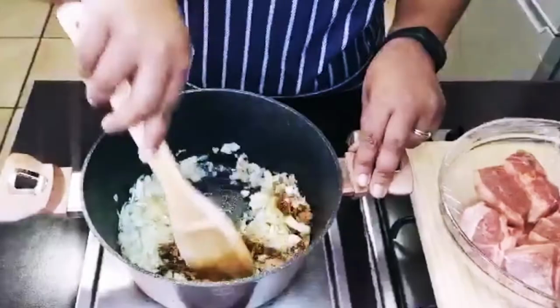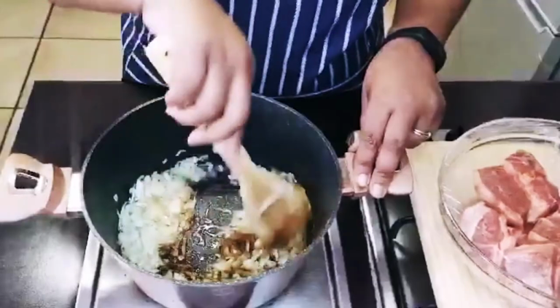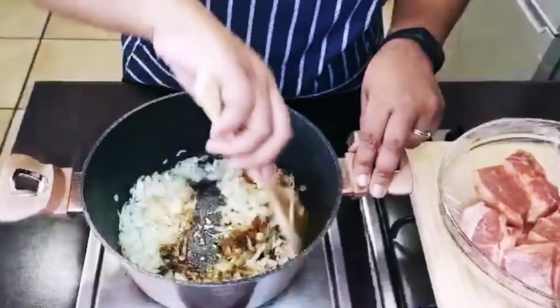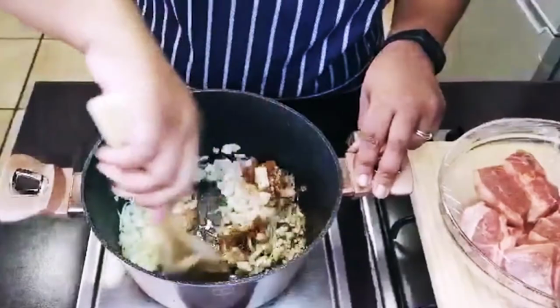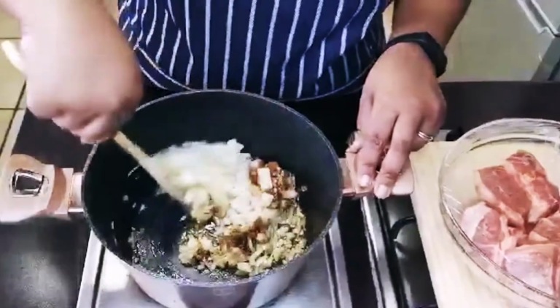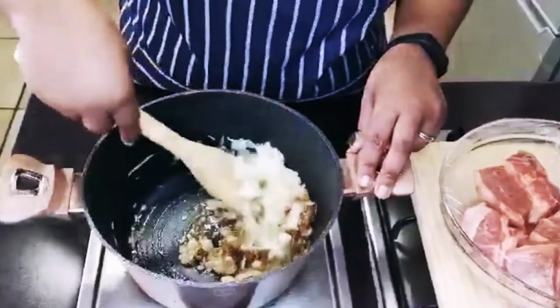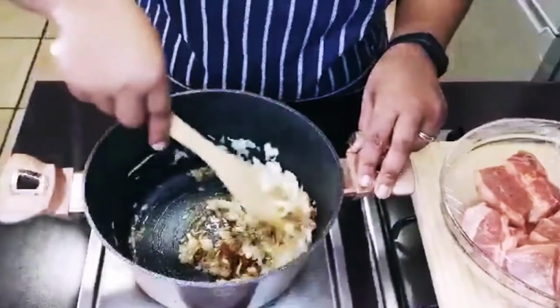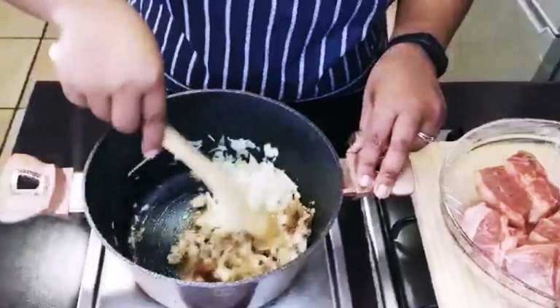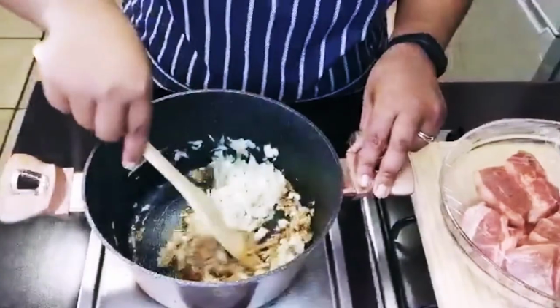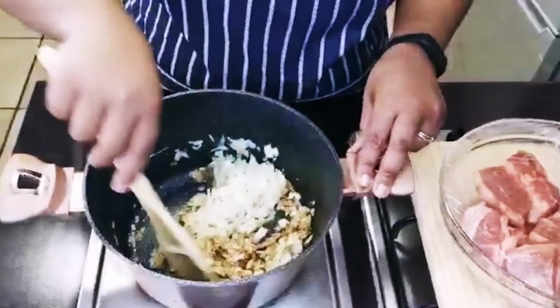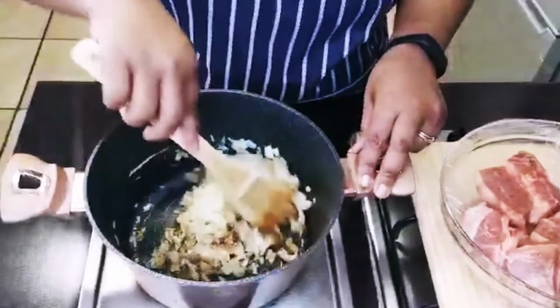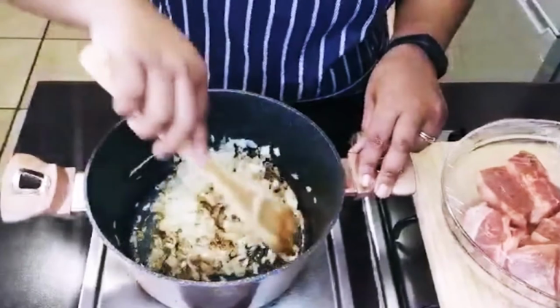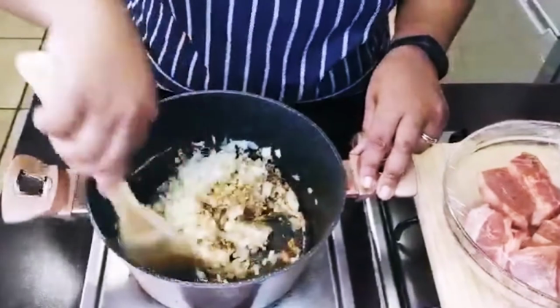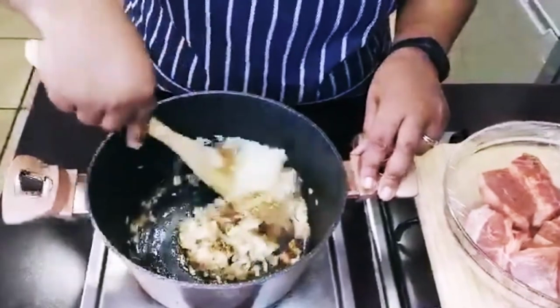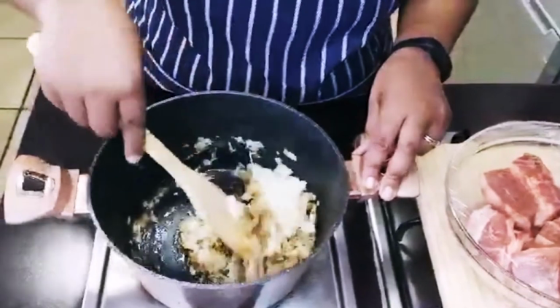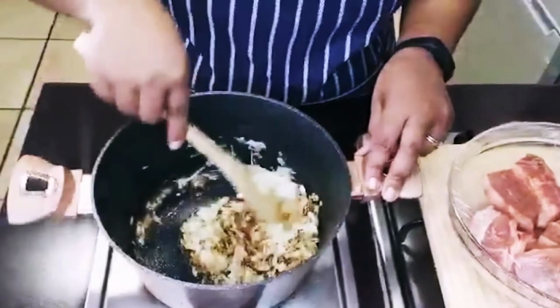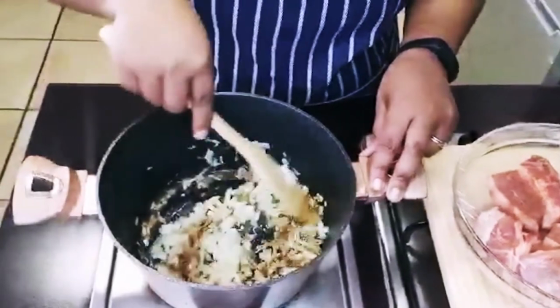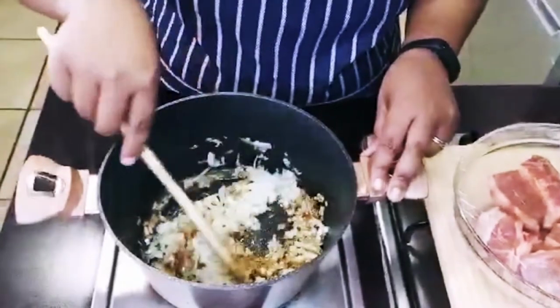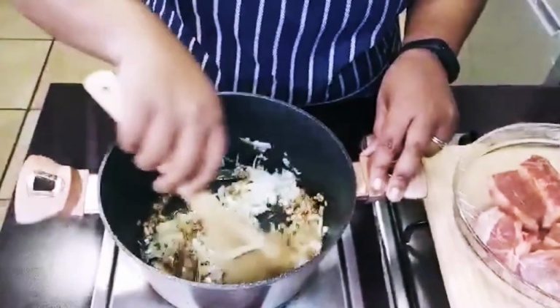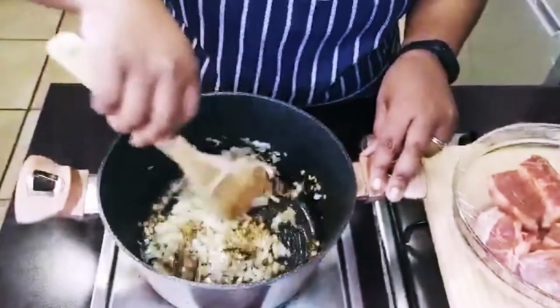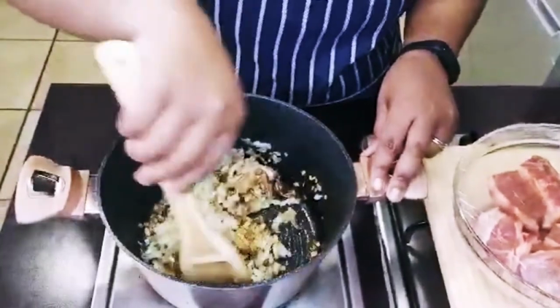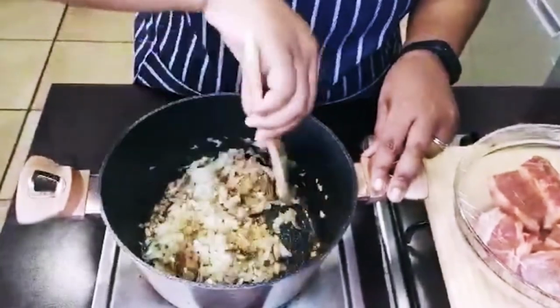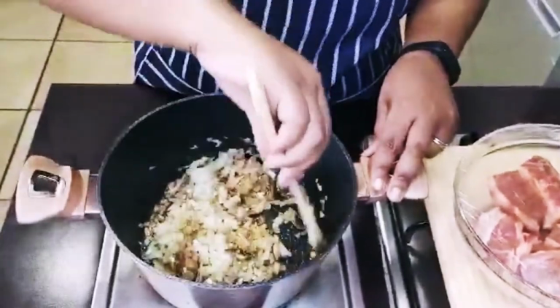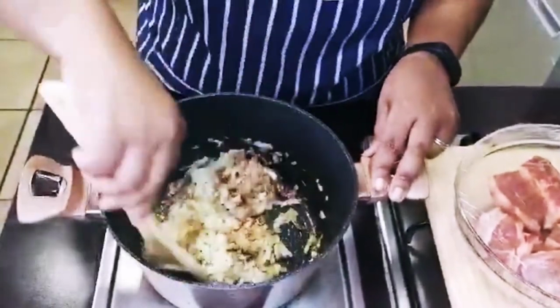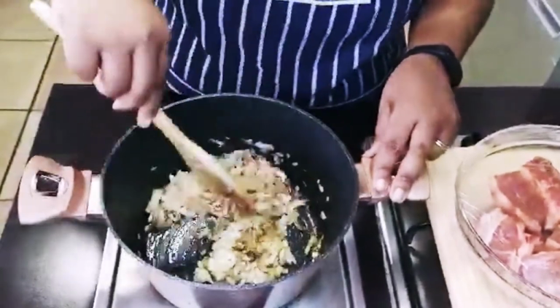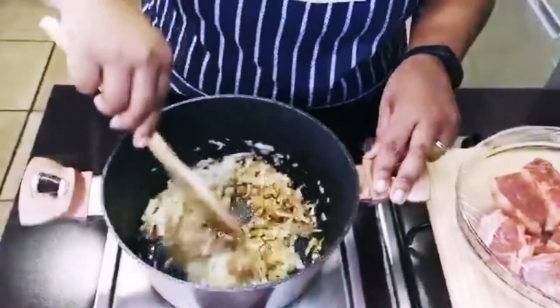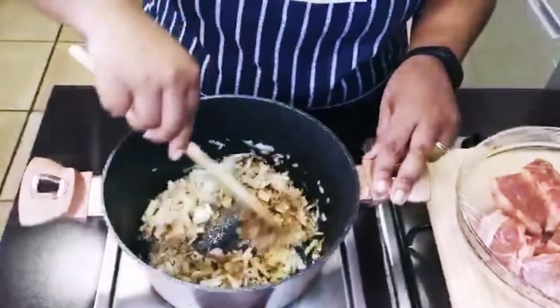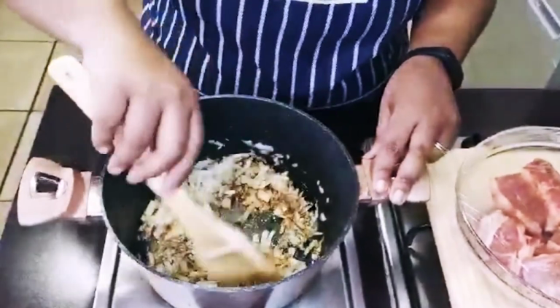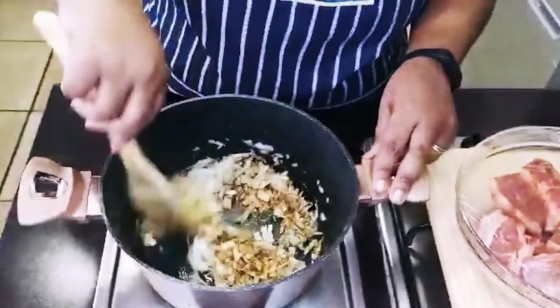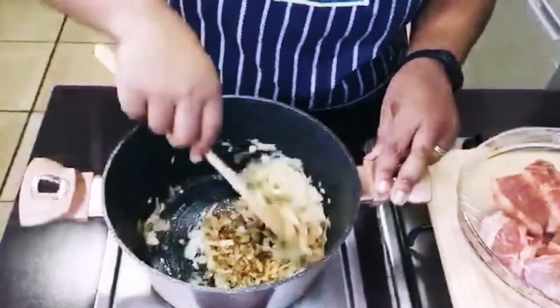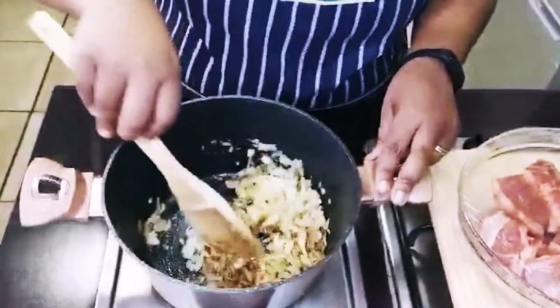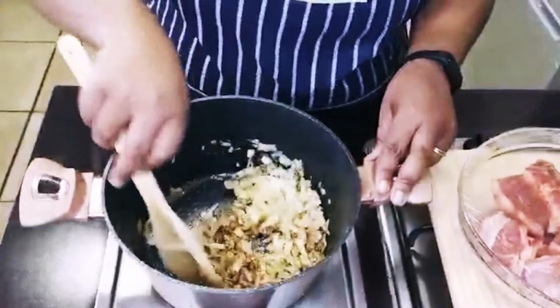We're going to cook our onions until they slack. Make sure you mix all the spices in there.